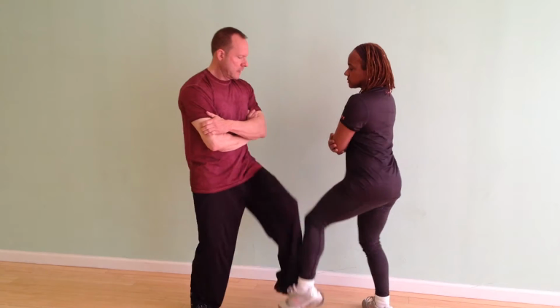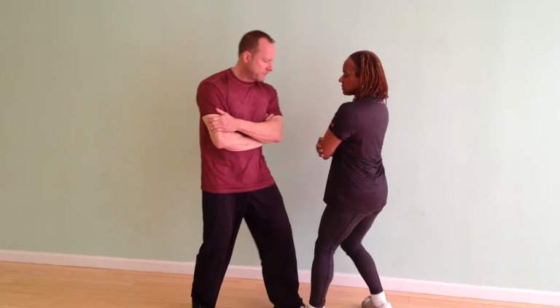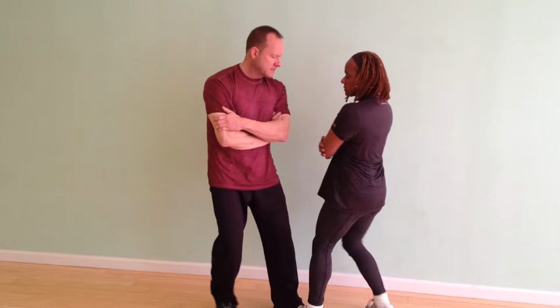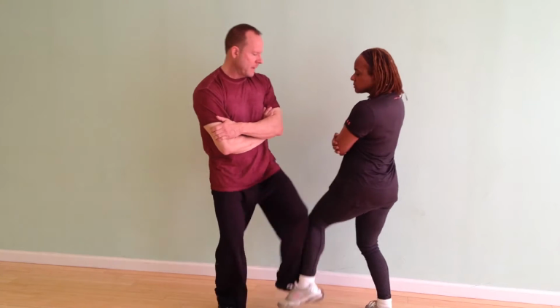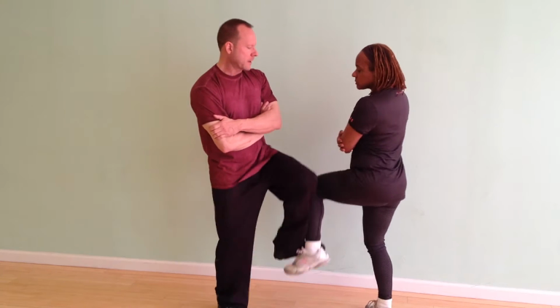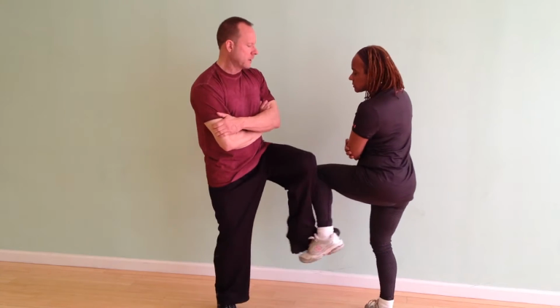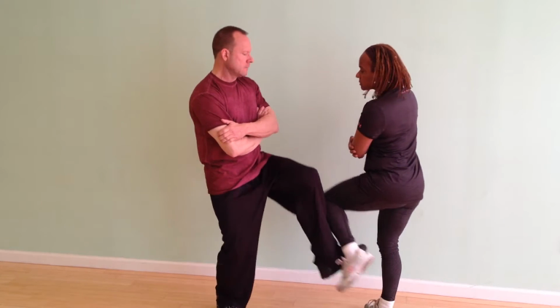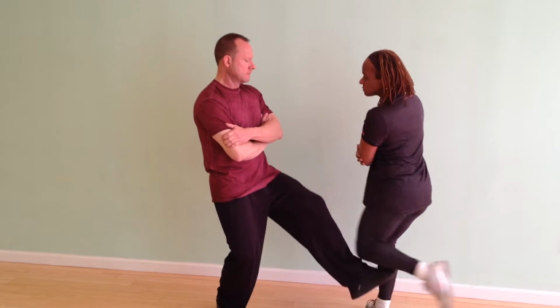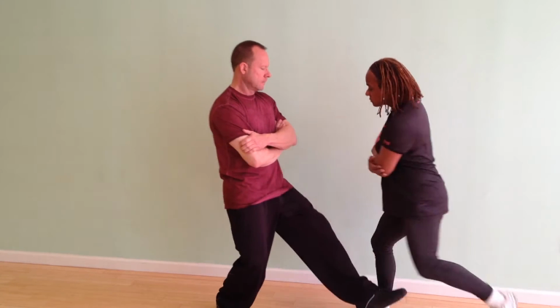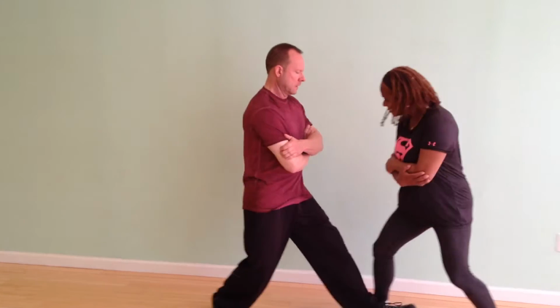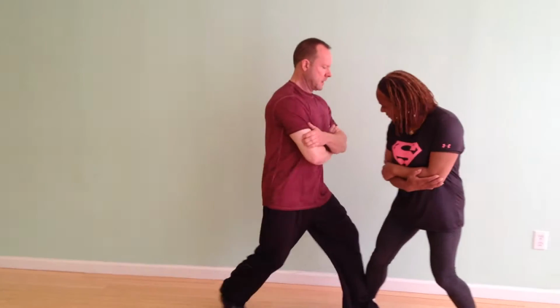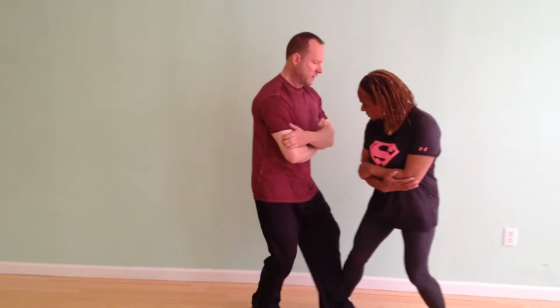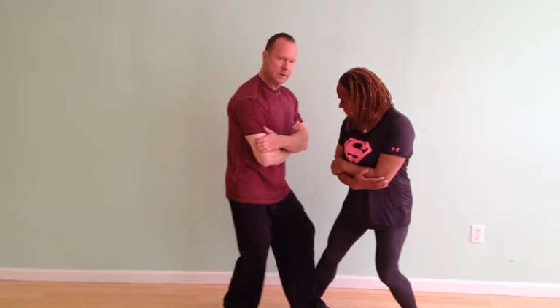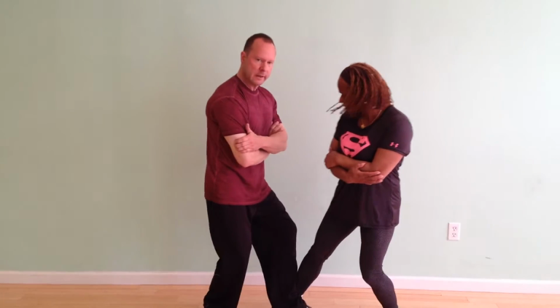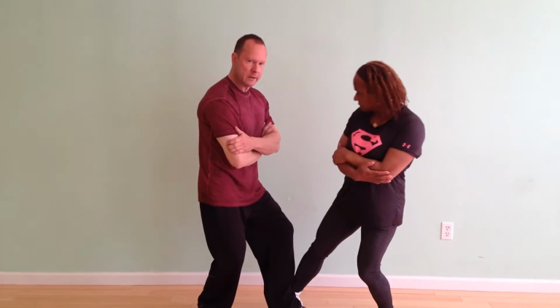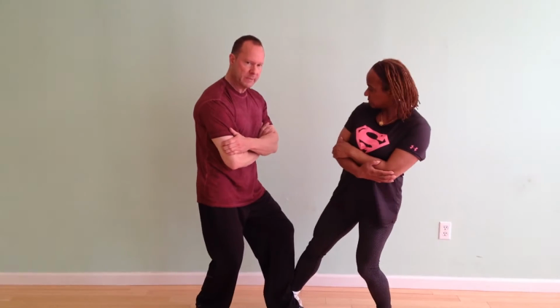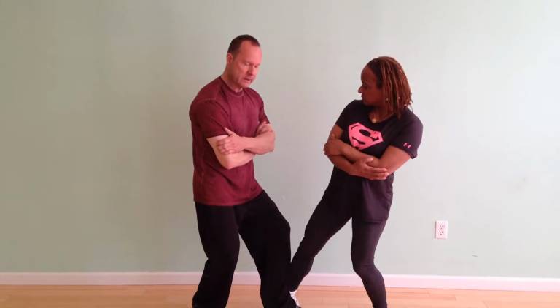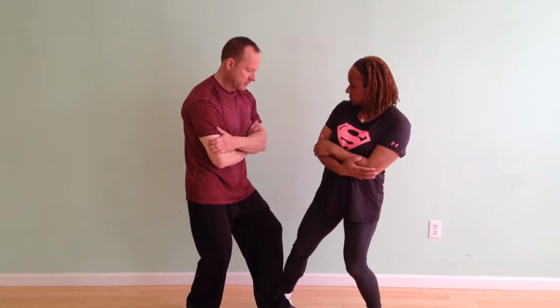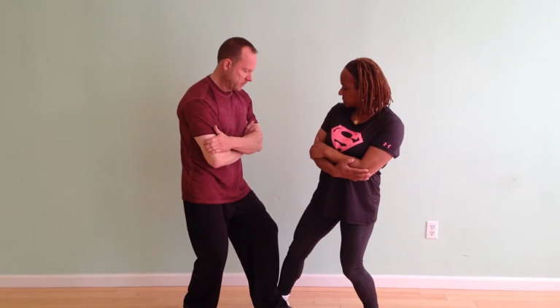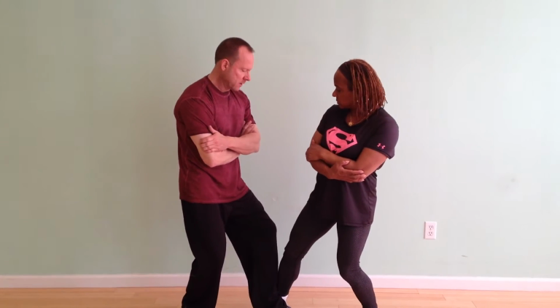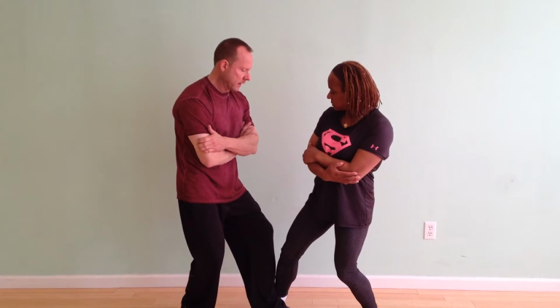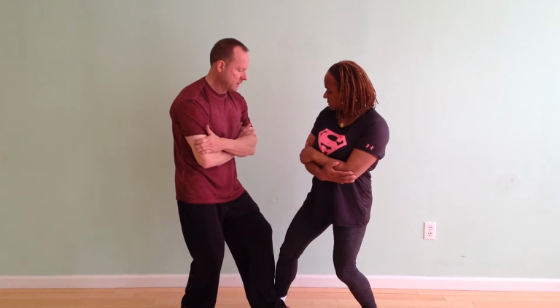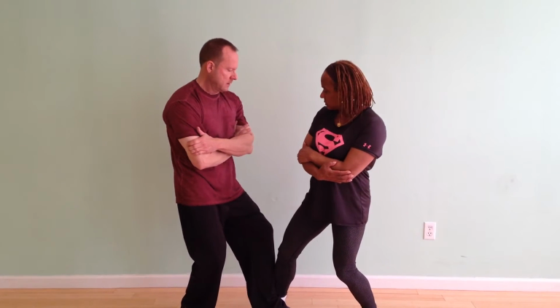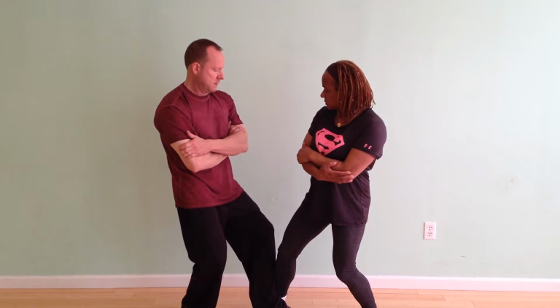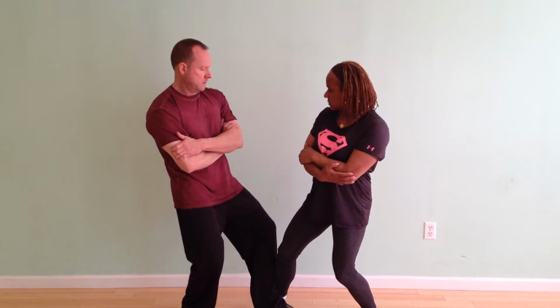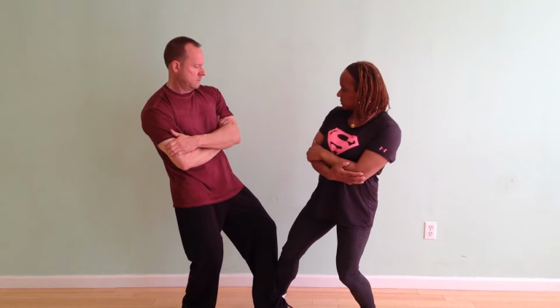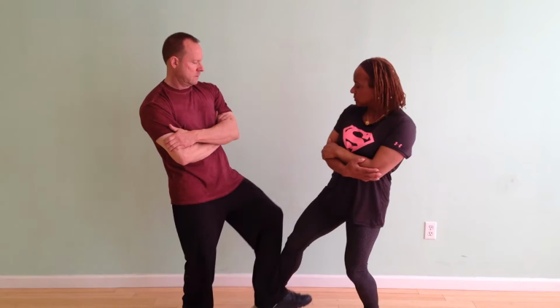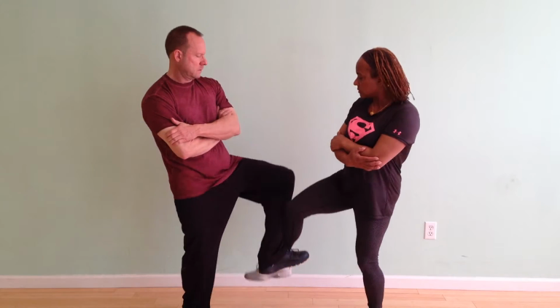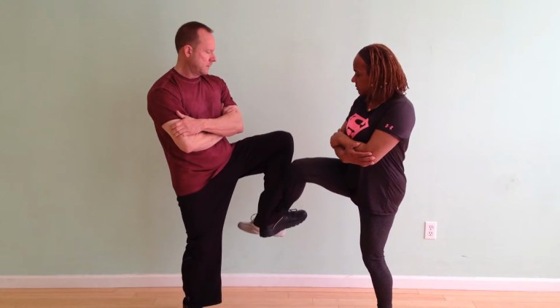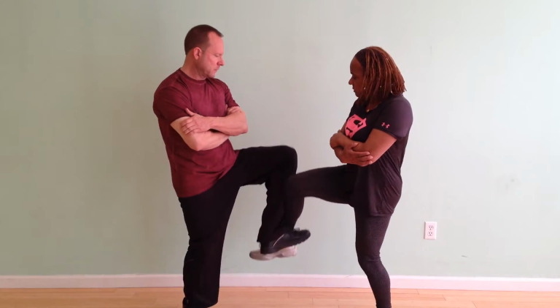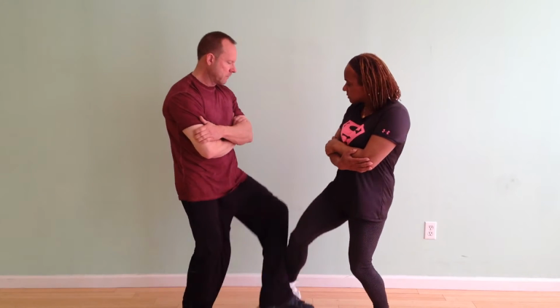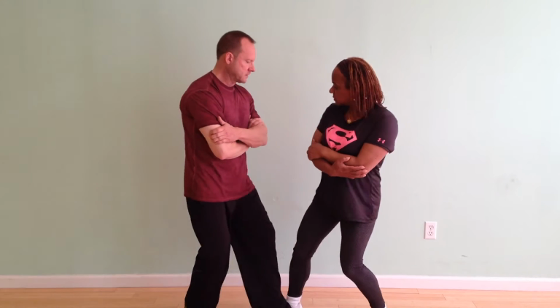If I step back on her, I'm going to meet her leg — immediately I'm going to meet her leg. And we raise.